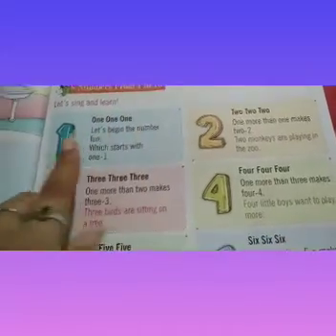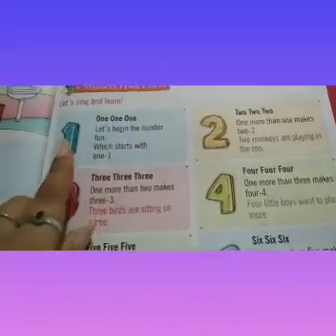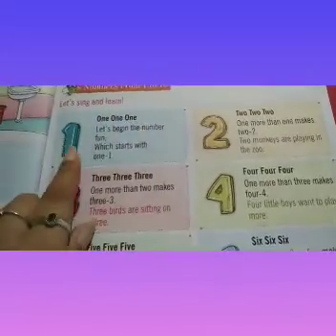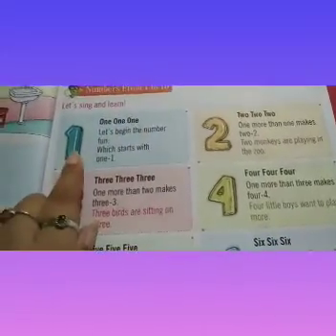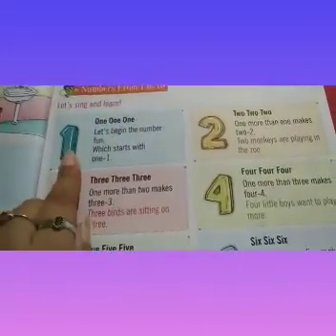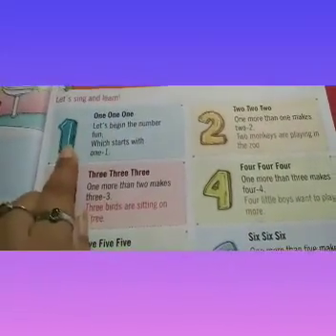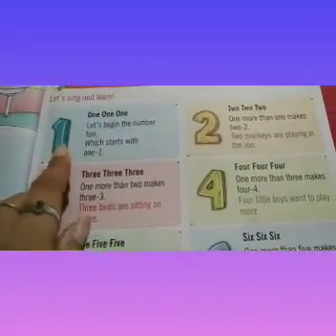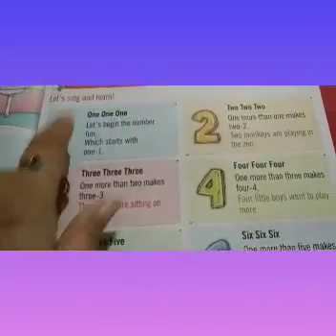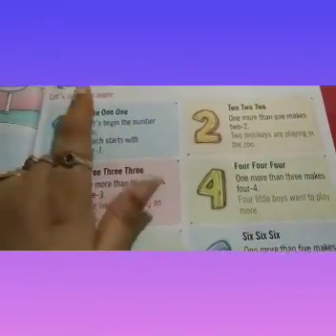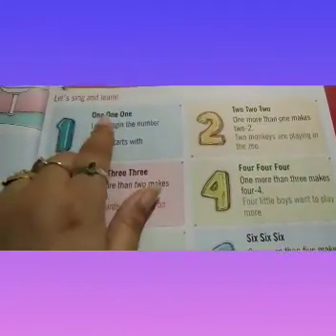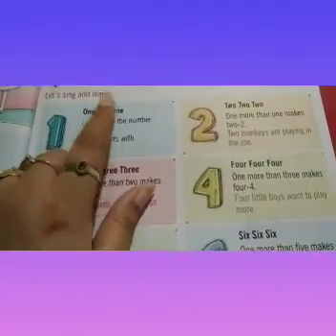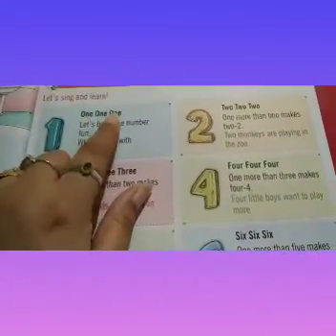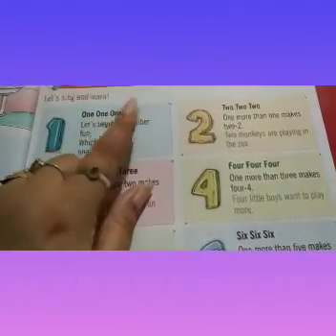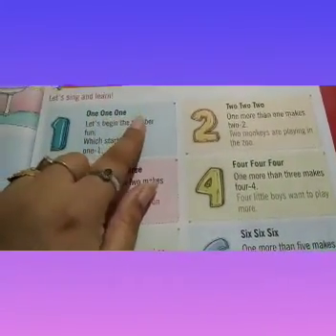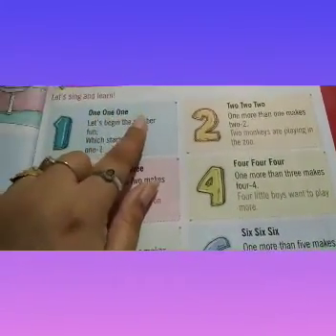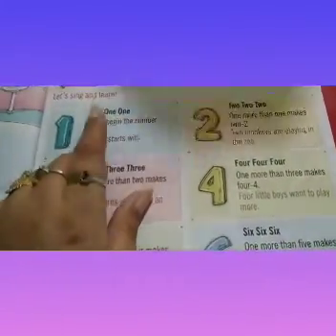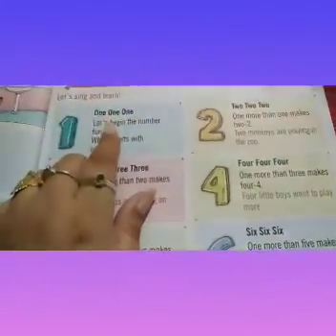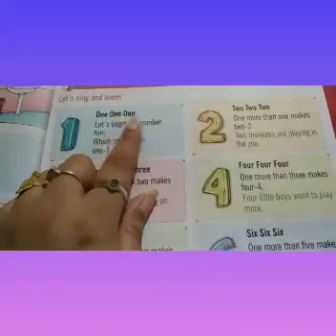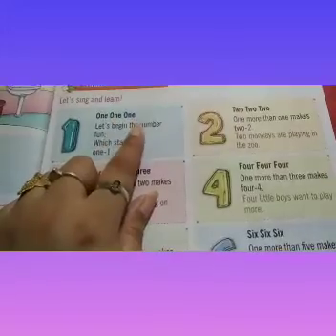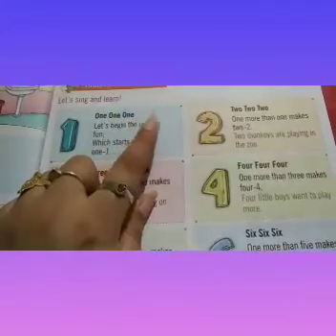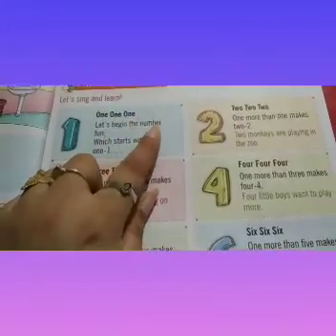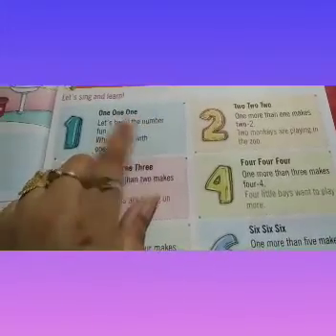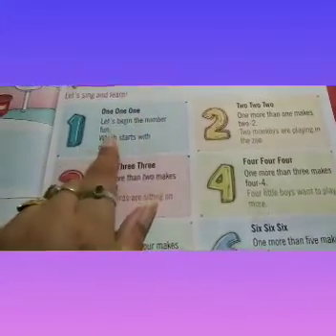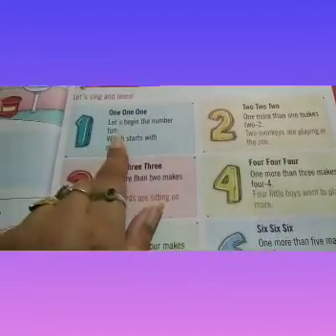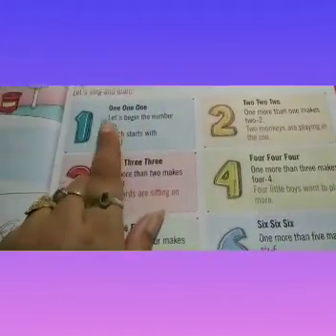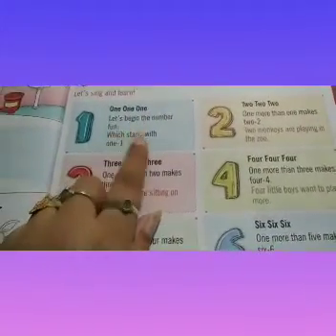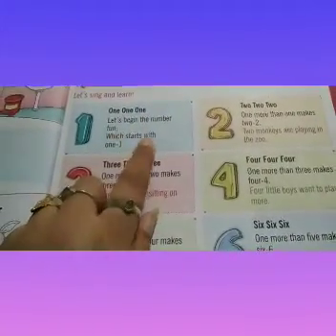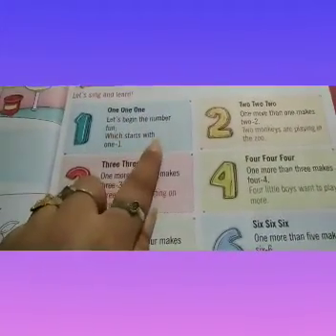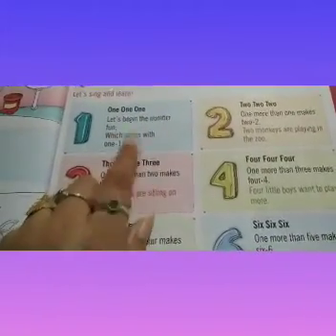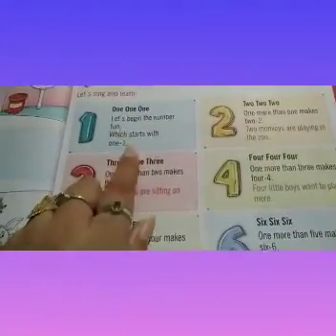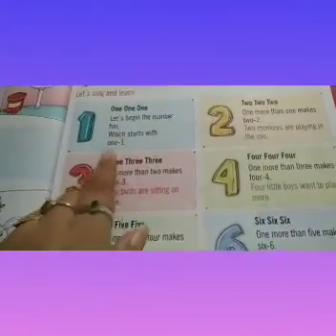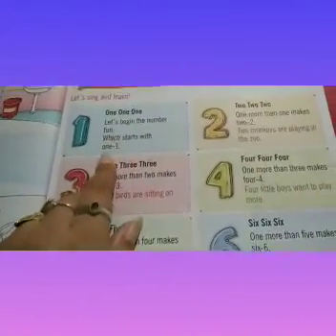This is 1. 1, 1, 1. Let's begin the number fun. Let's start with 1.